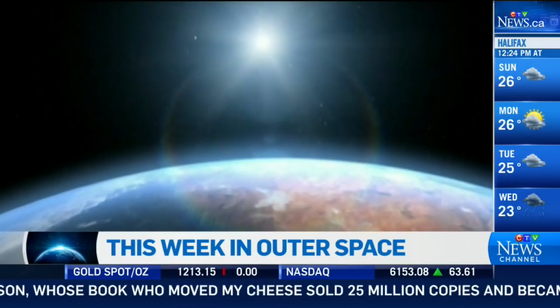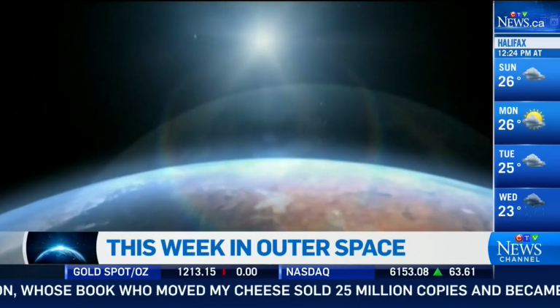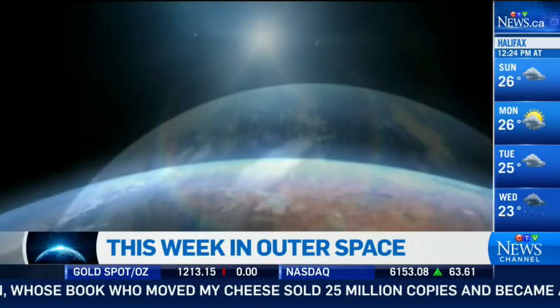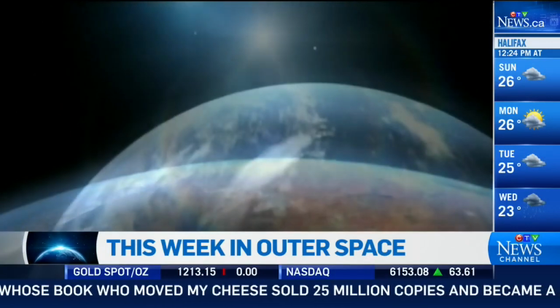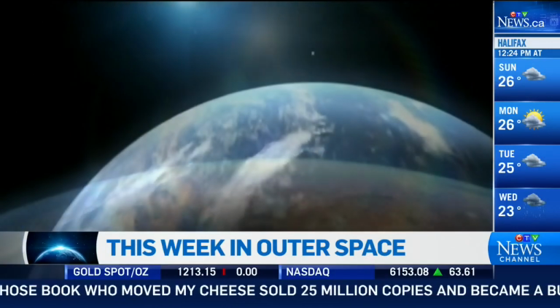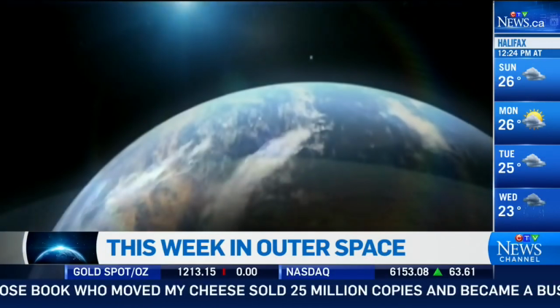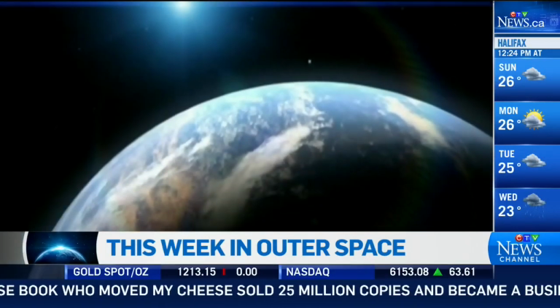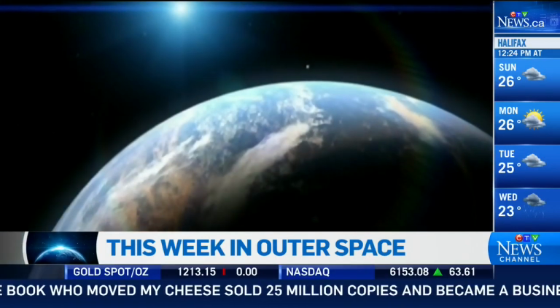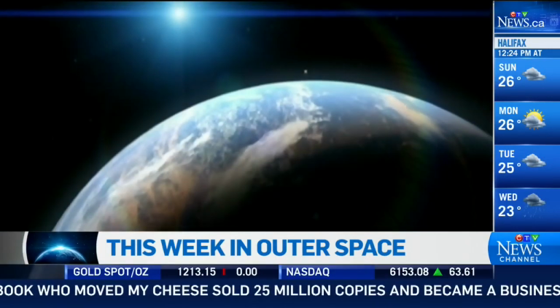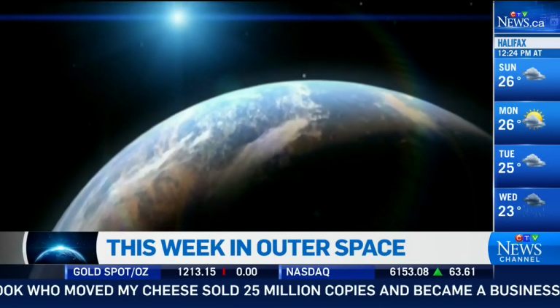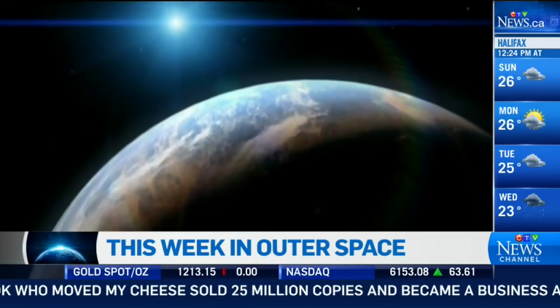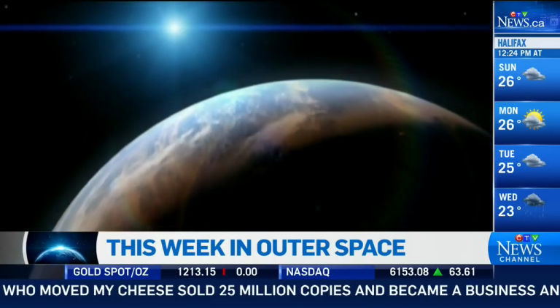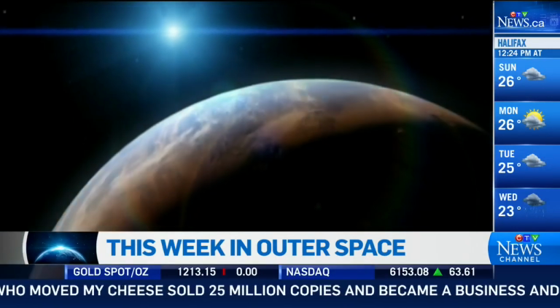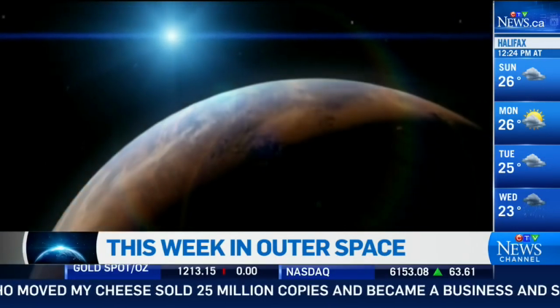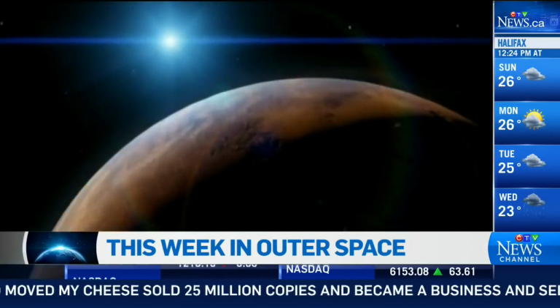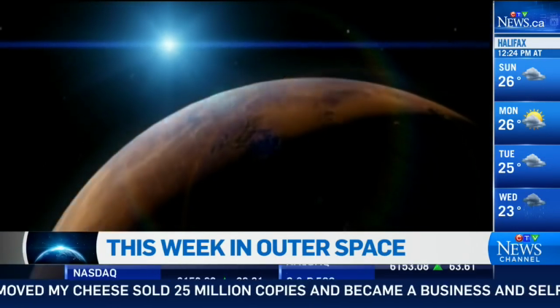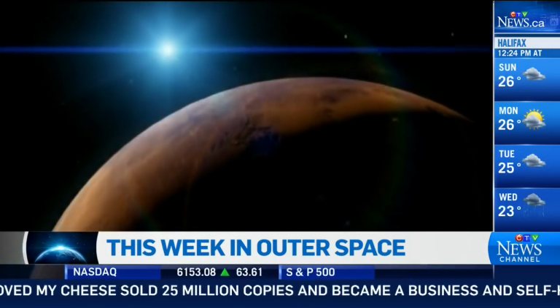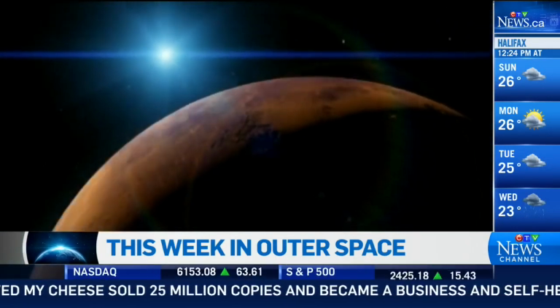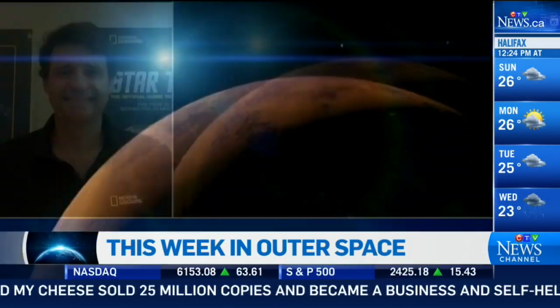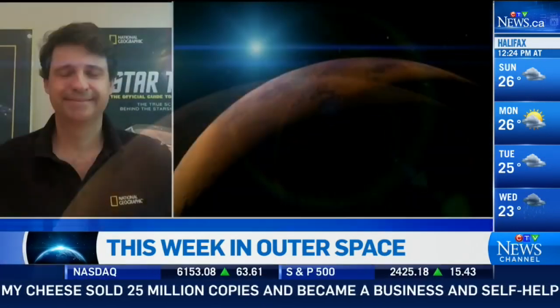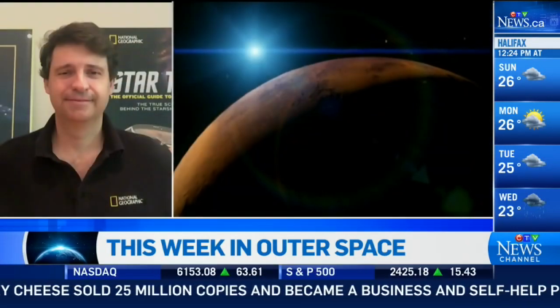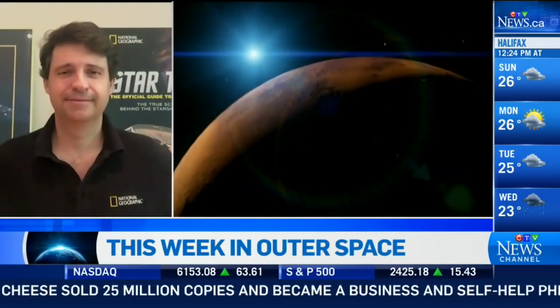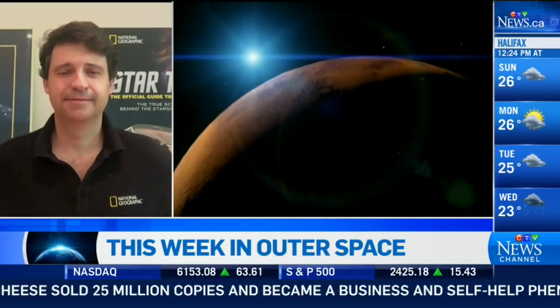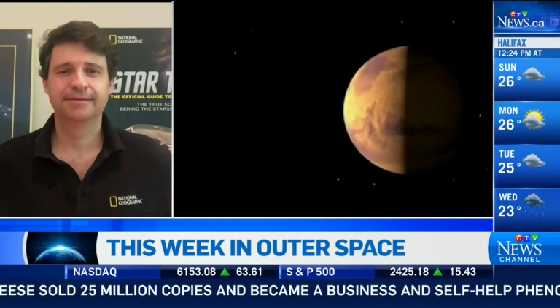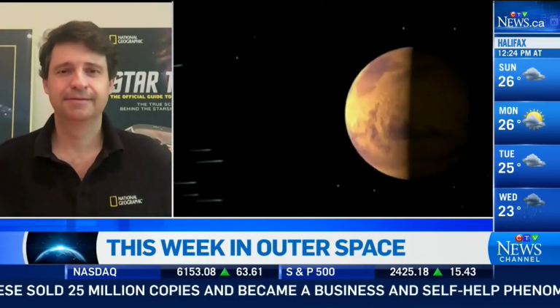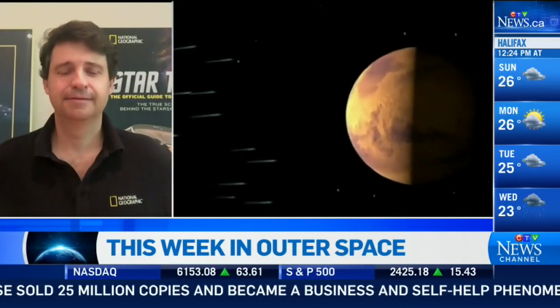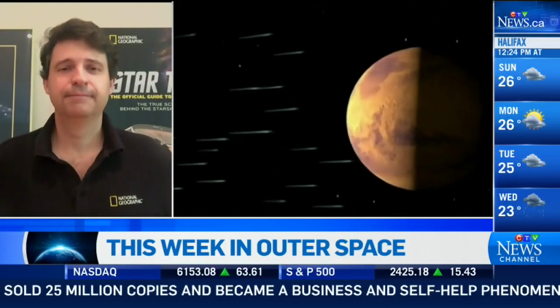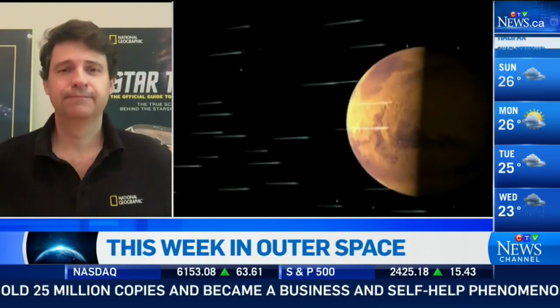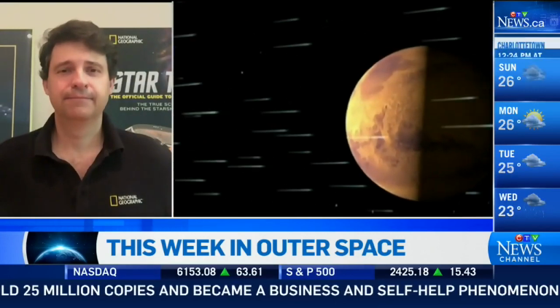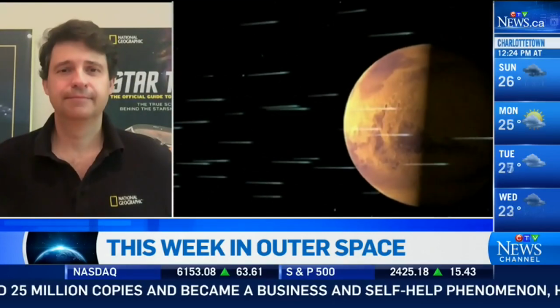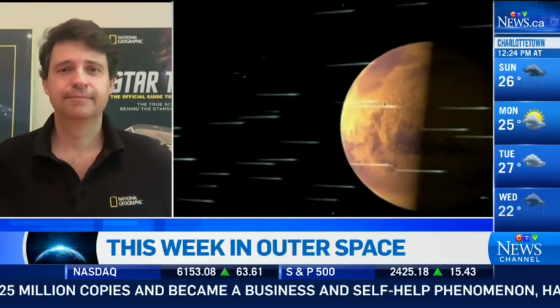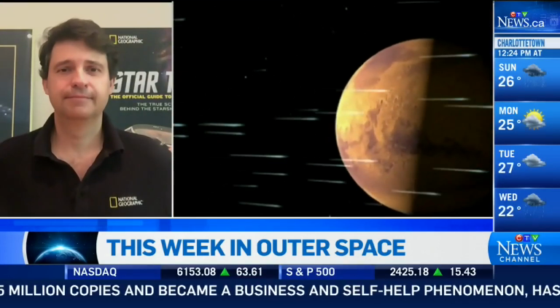National Geographic Astronomy columnist Andrew Fazekas is in Montreal. Andrew, tell us more about this British study.